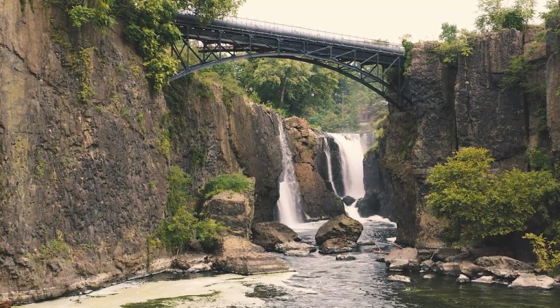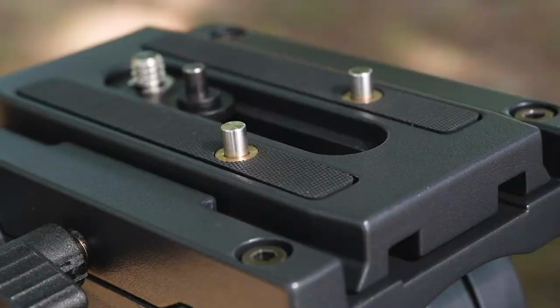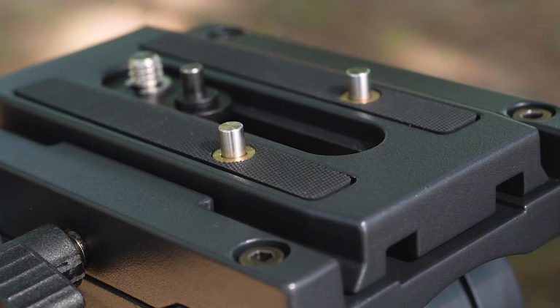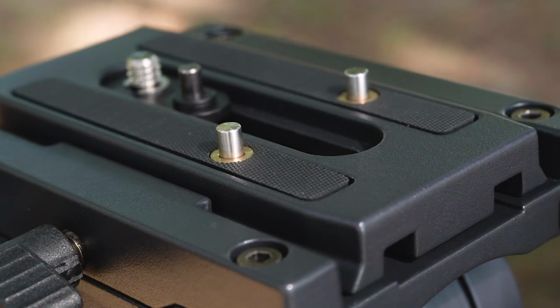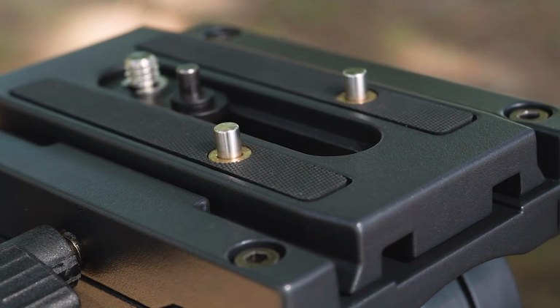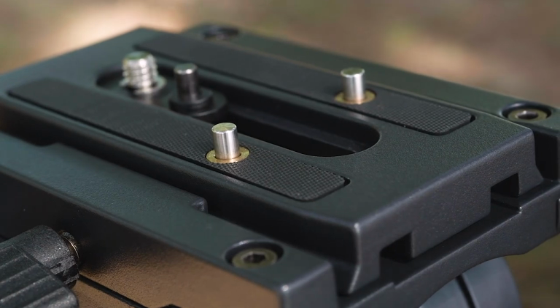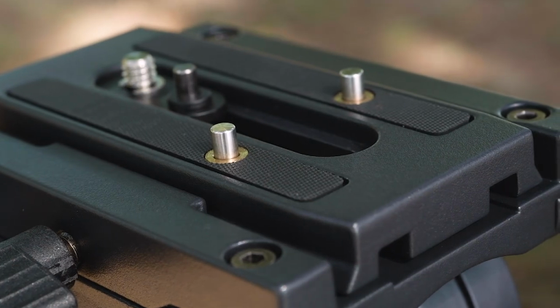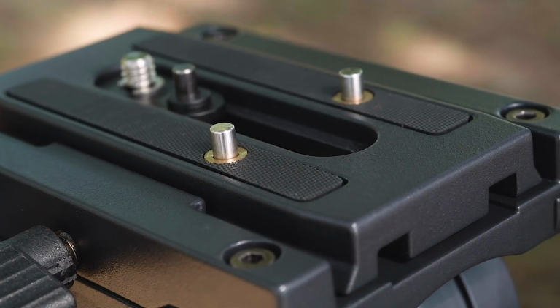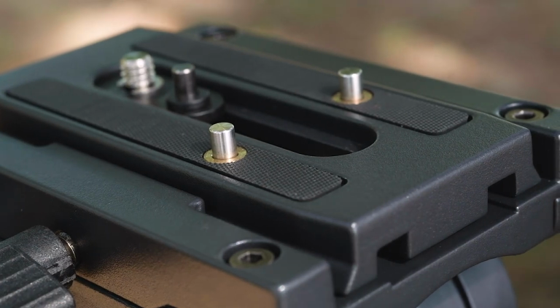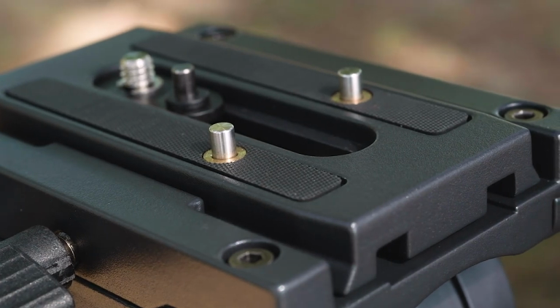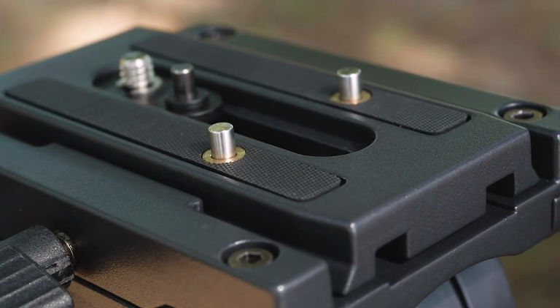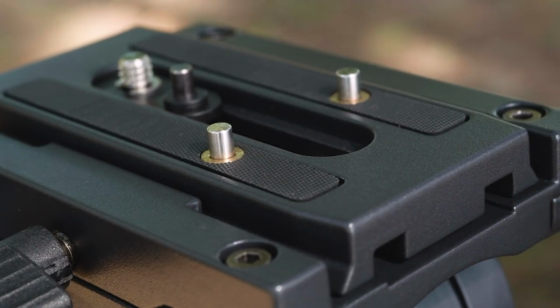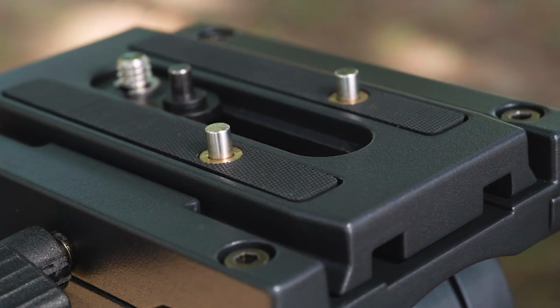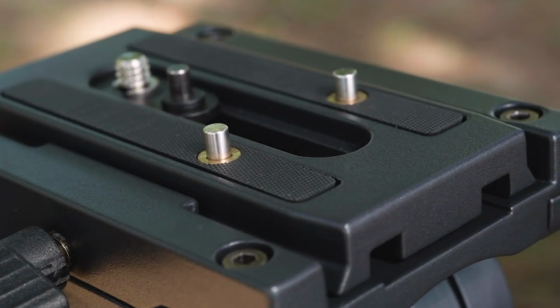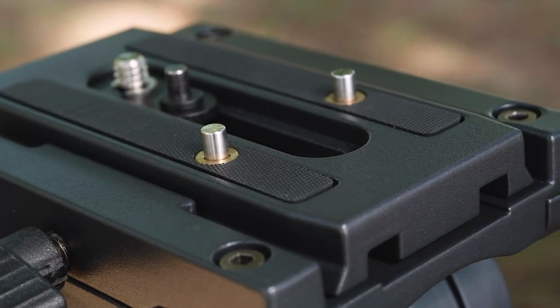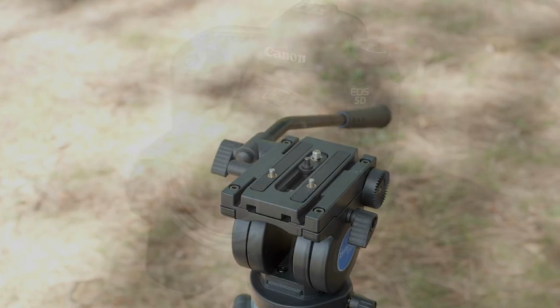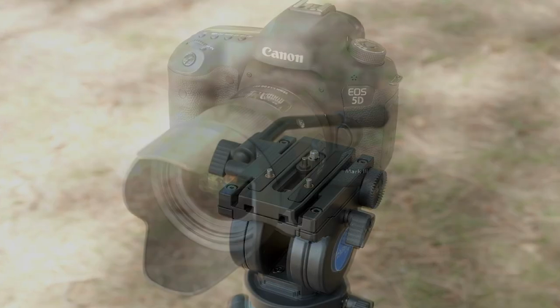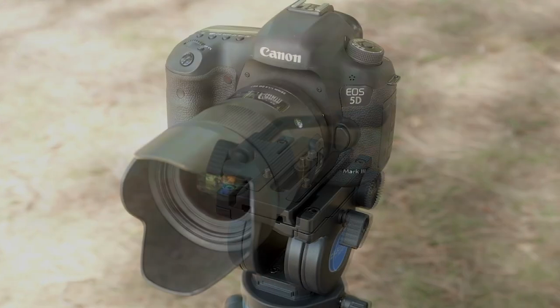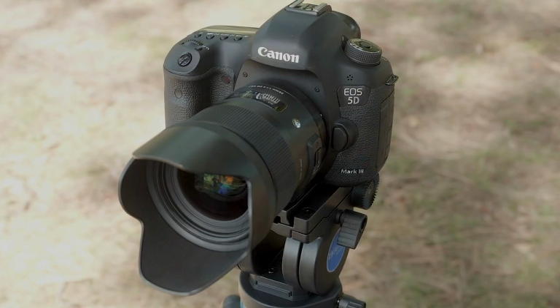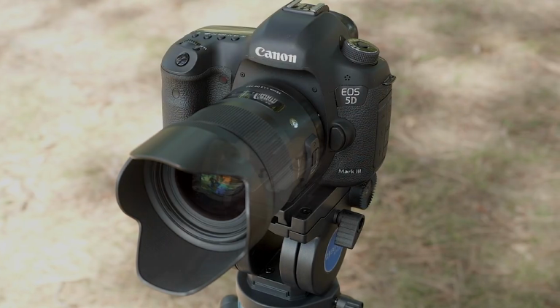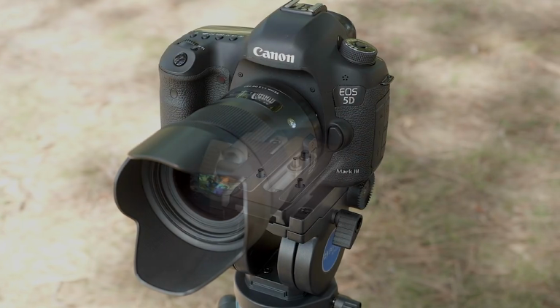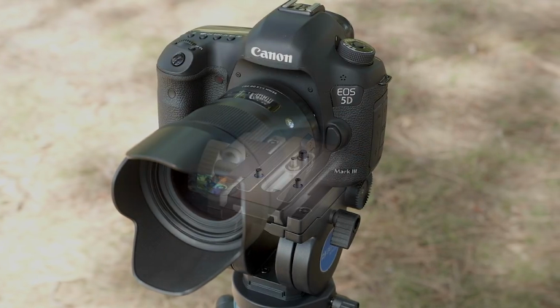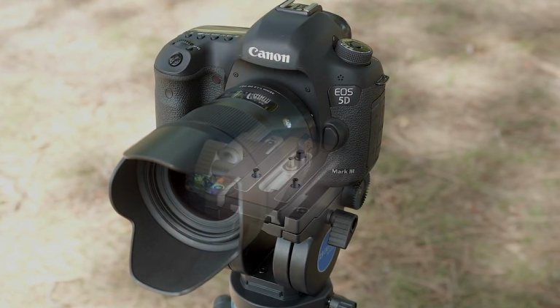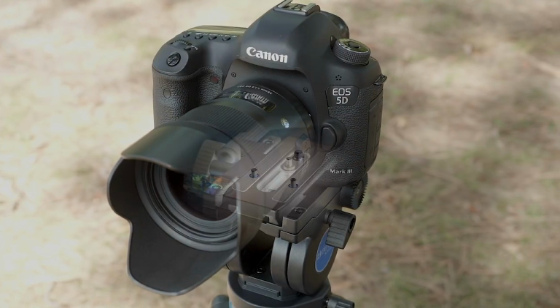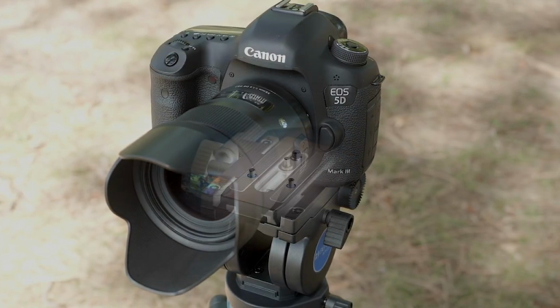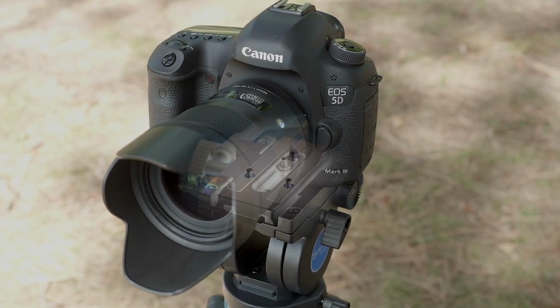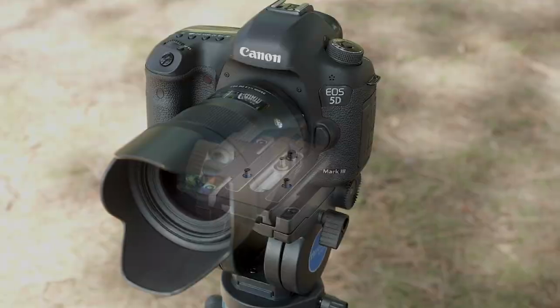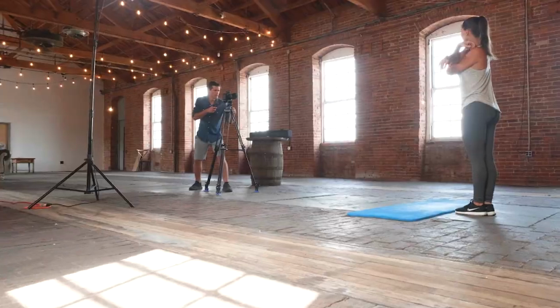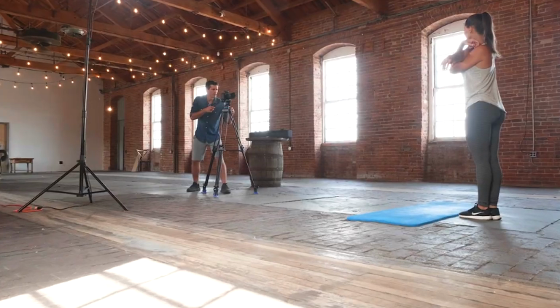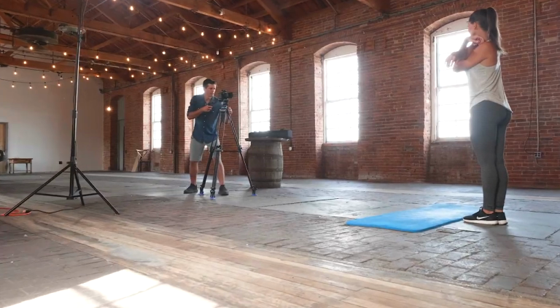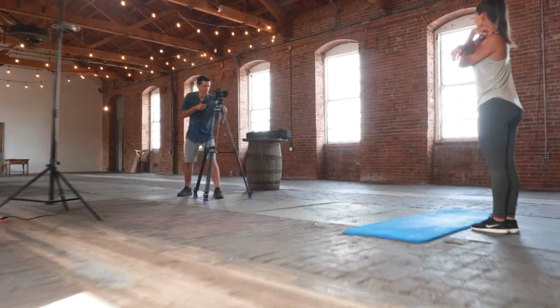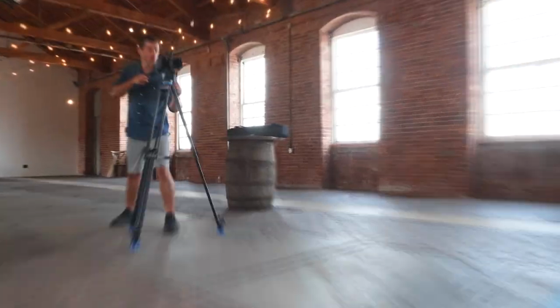With the added spring stop pin on the quick release plate, you can prevent rotation of the camera gear — great for DSLR shooters.